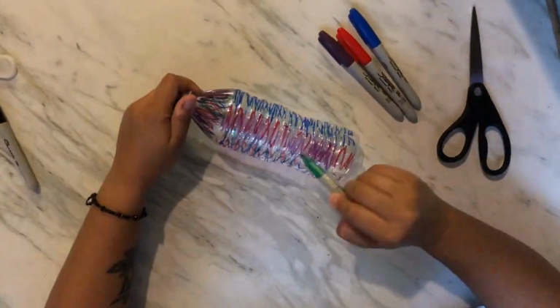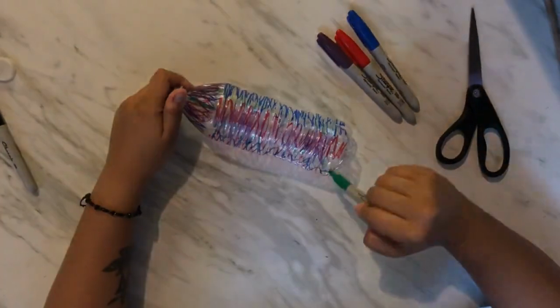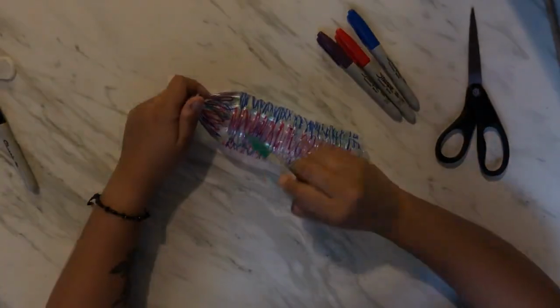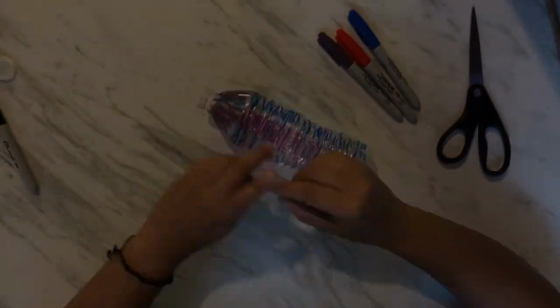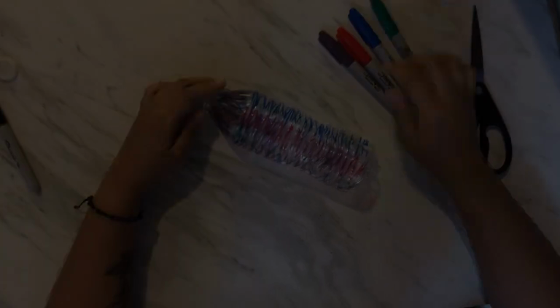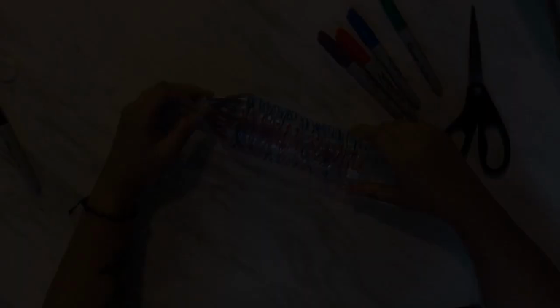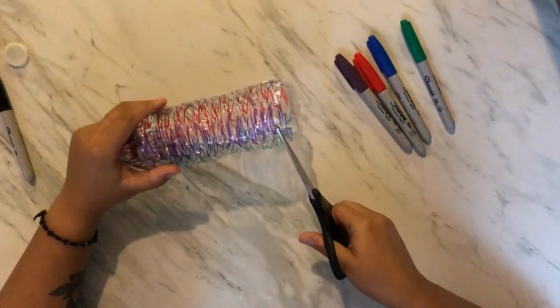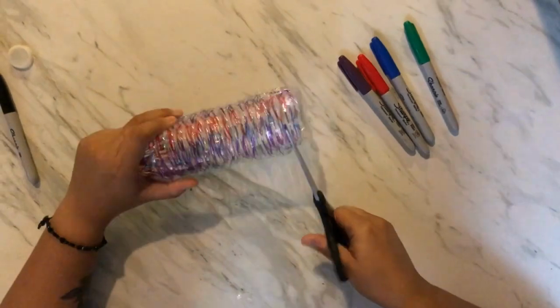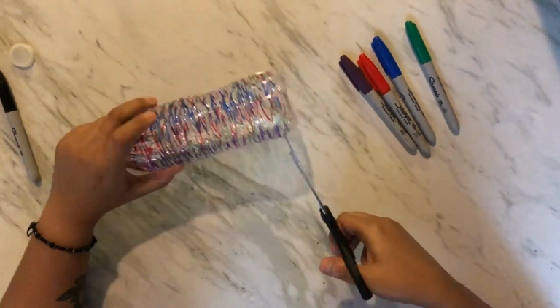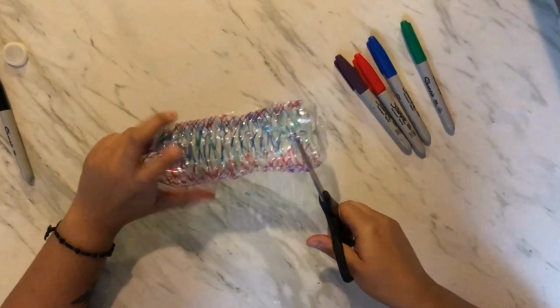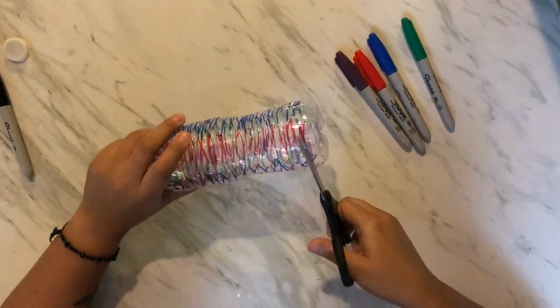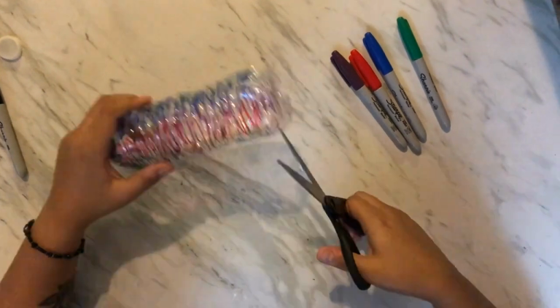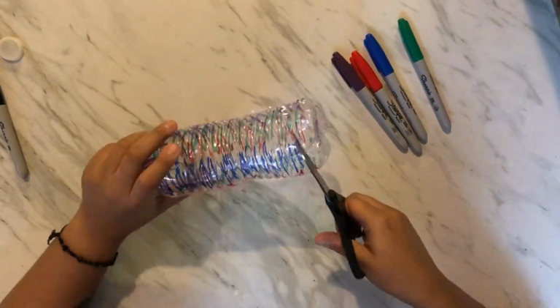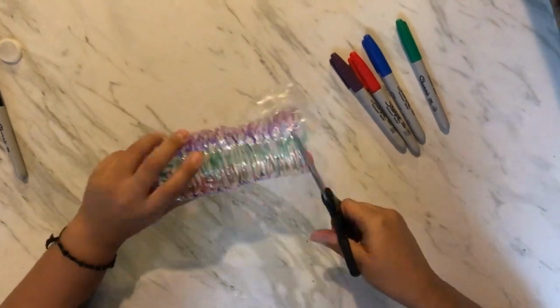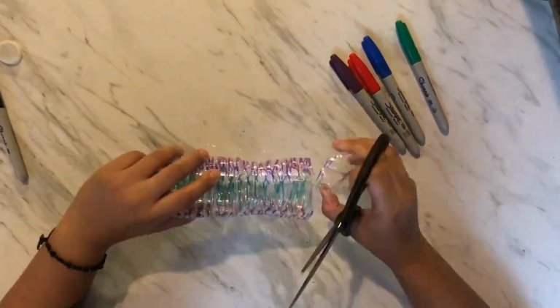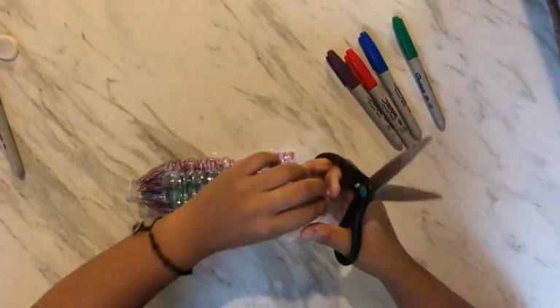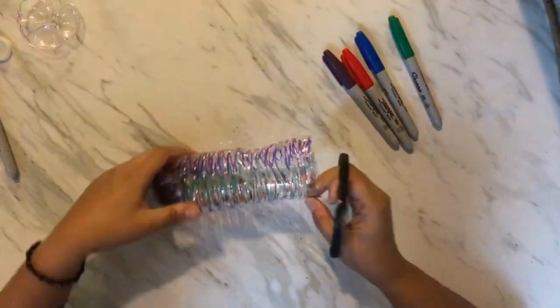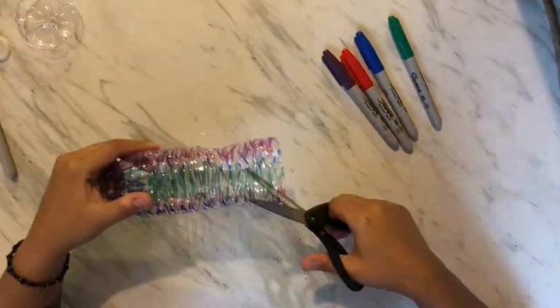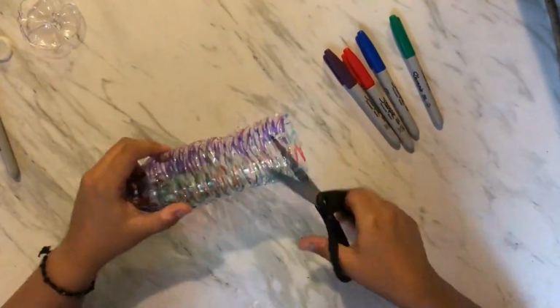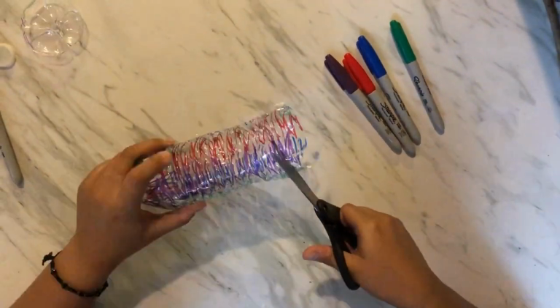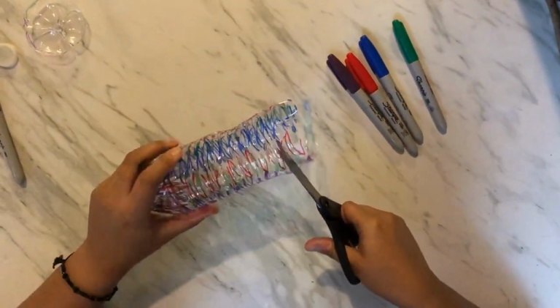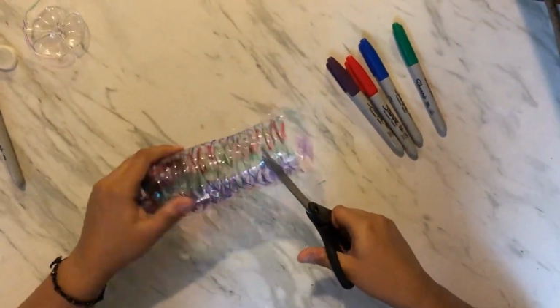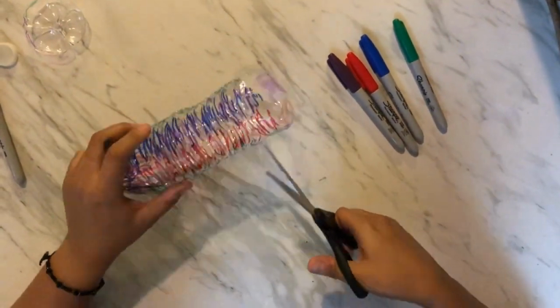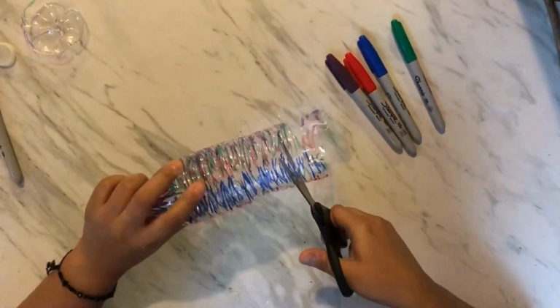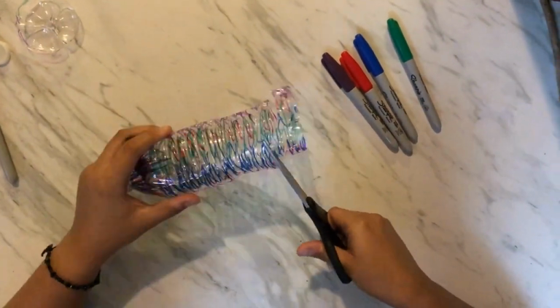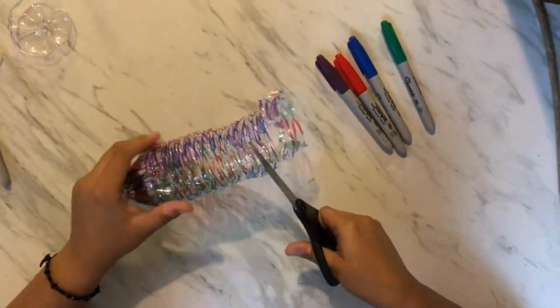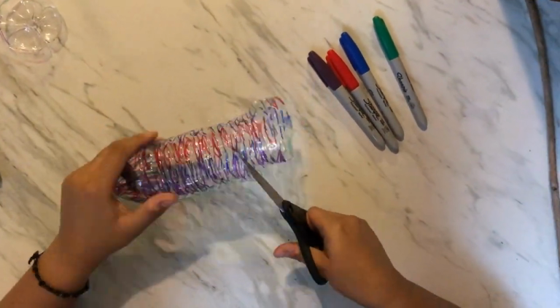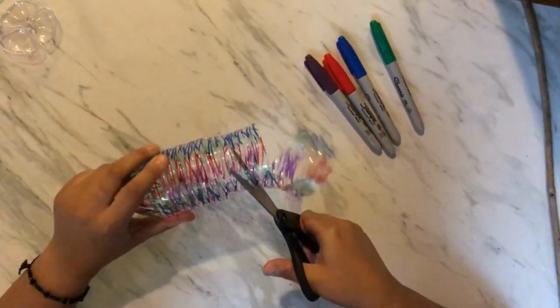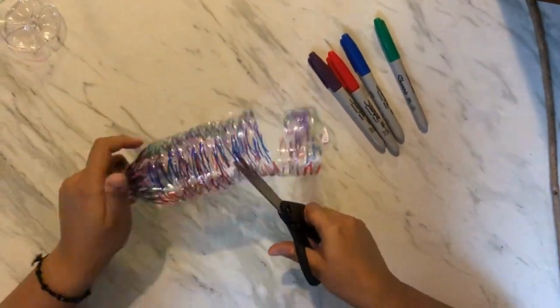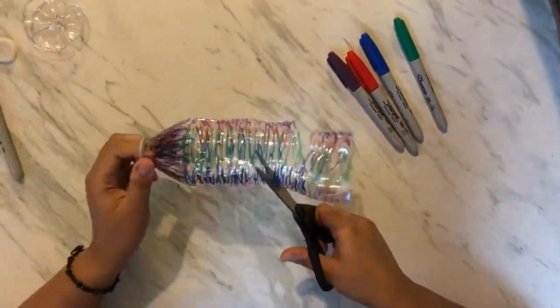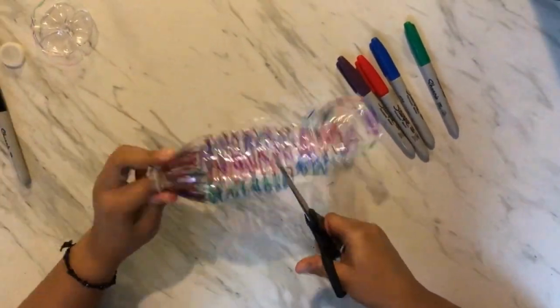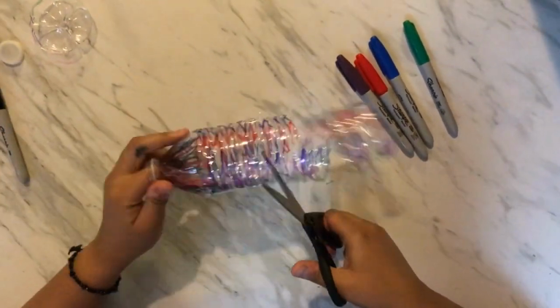Next we're going to cut the bottle in a spiral form starting from the bottom to the top.